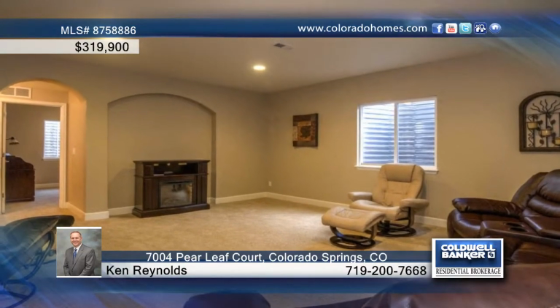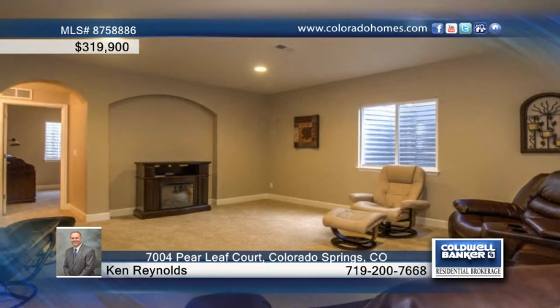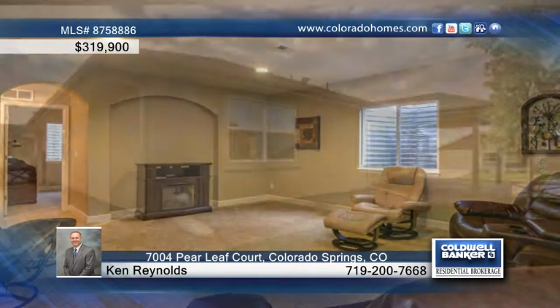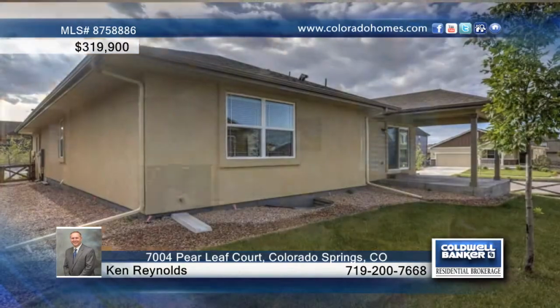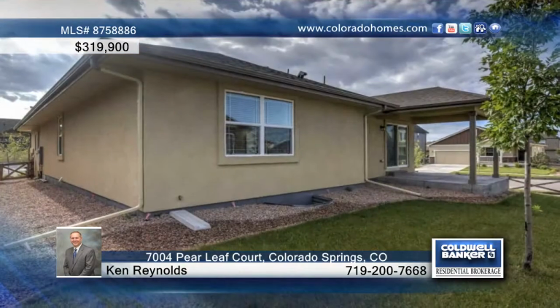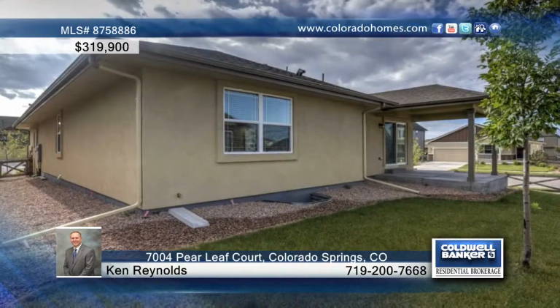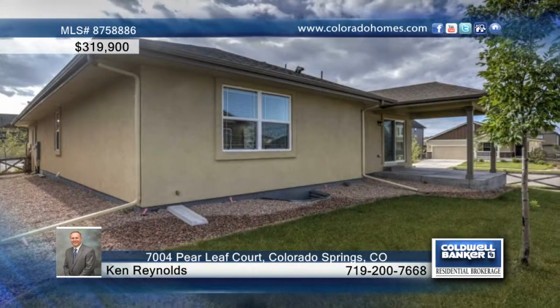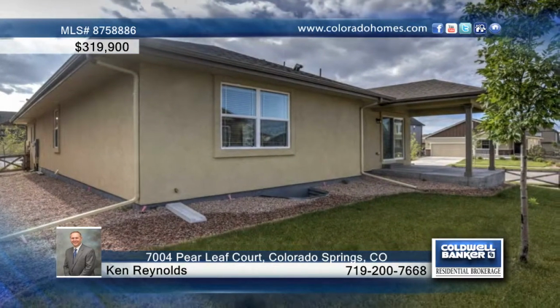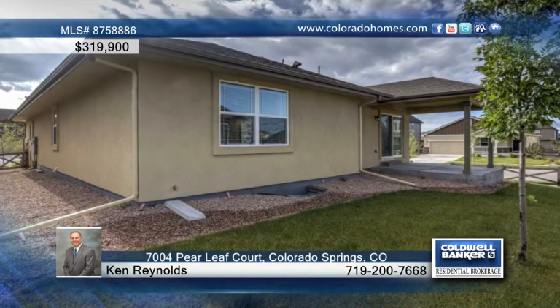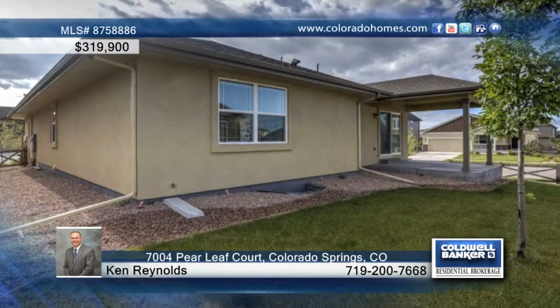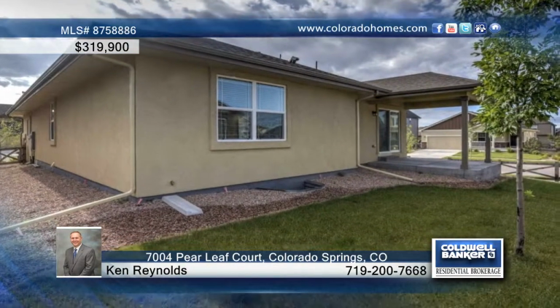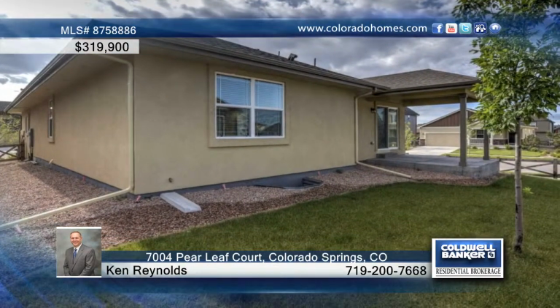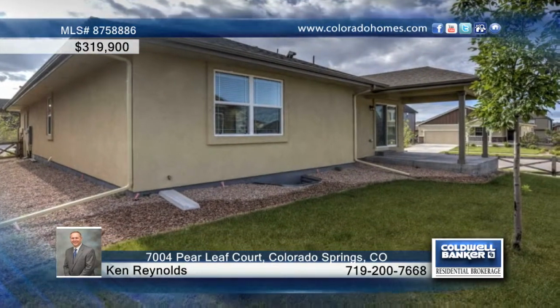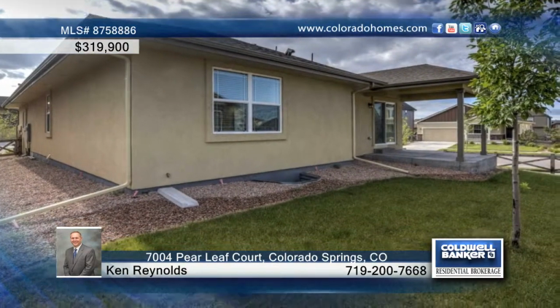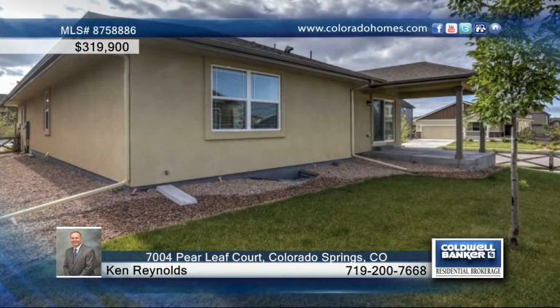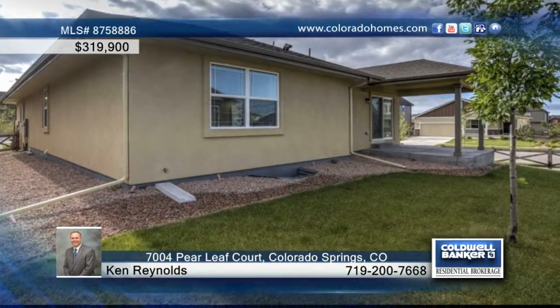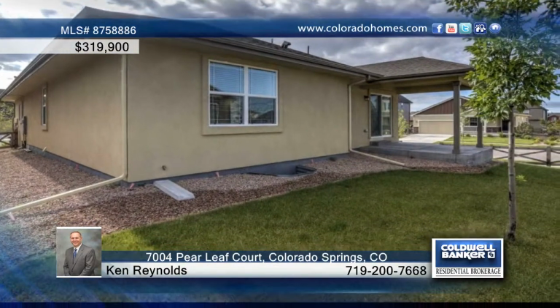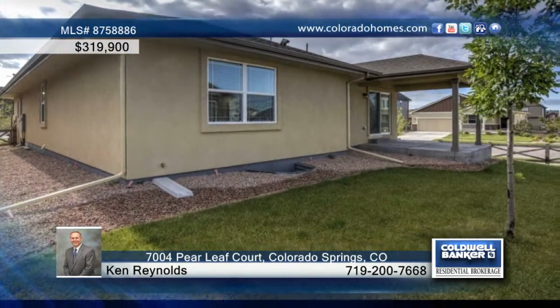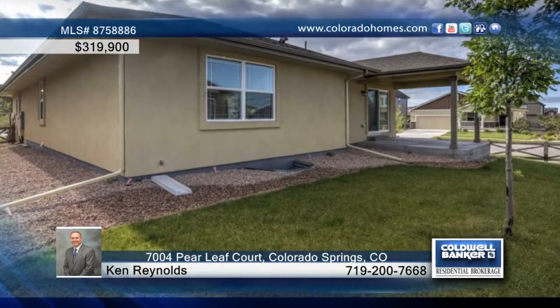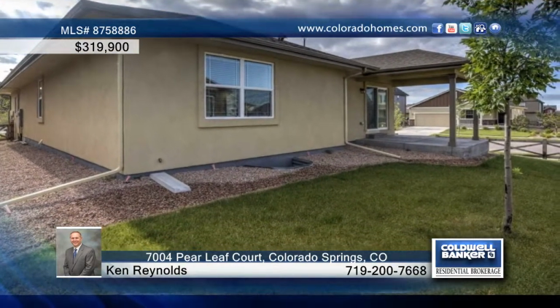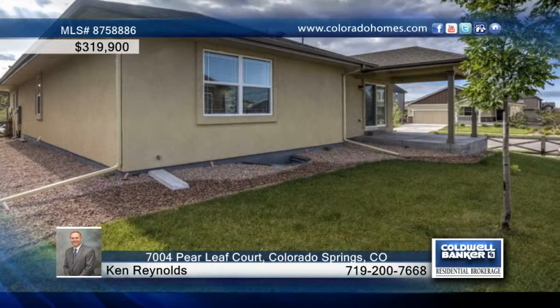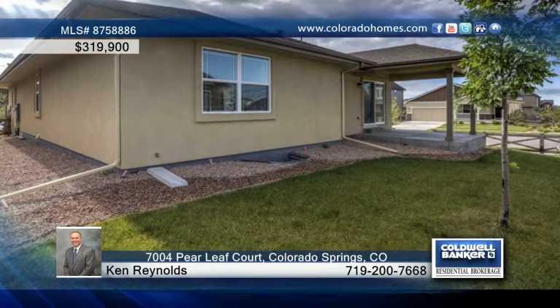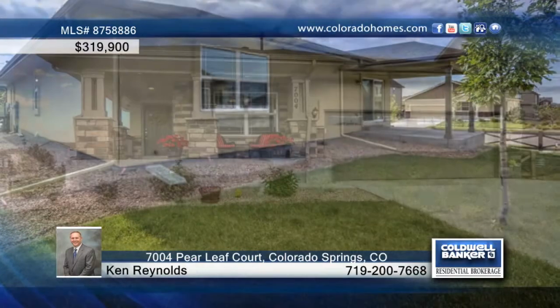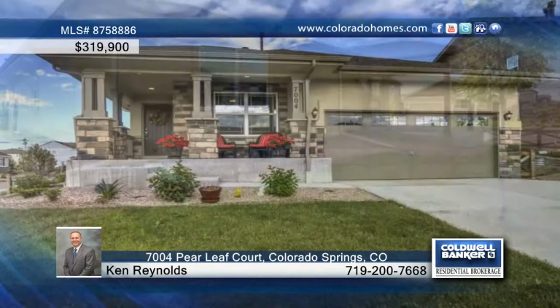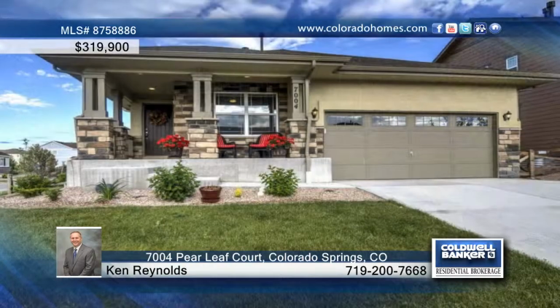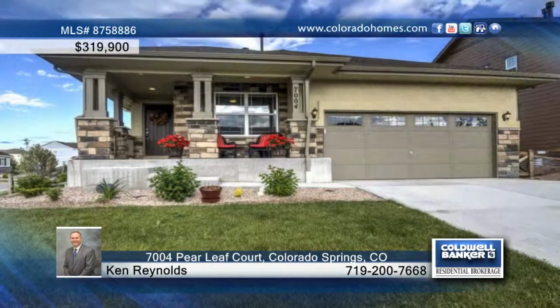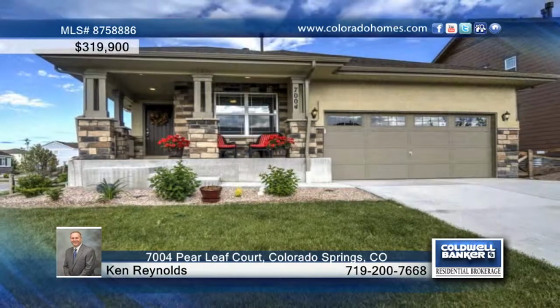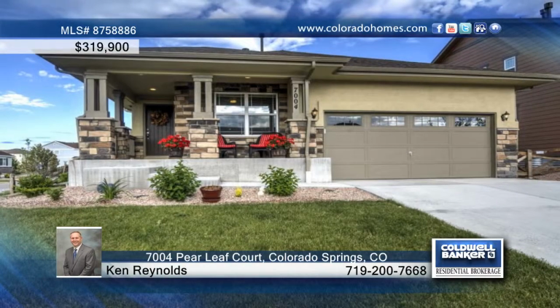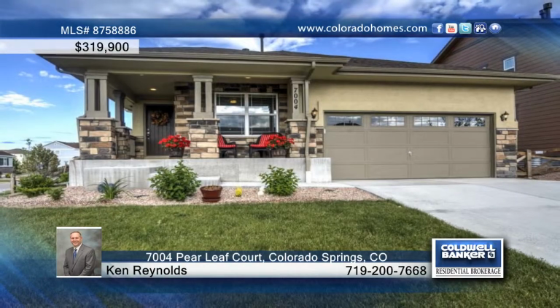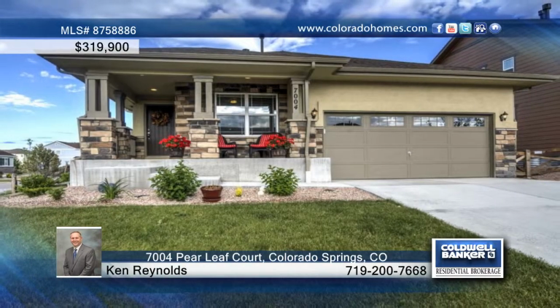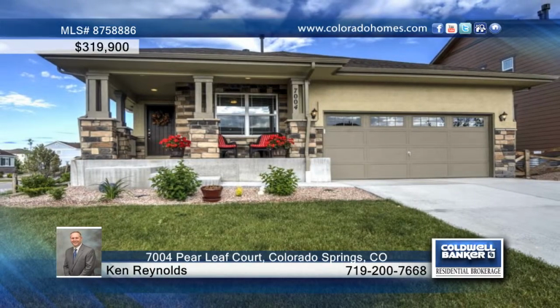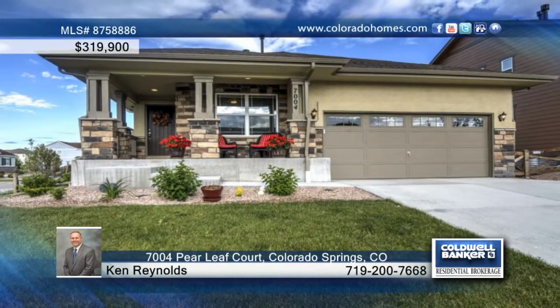Located on a corner cul-de-sac lot, this home is ready and waiting for your call to Ken Reynolds.